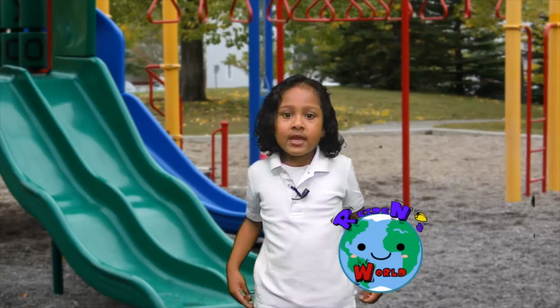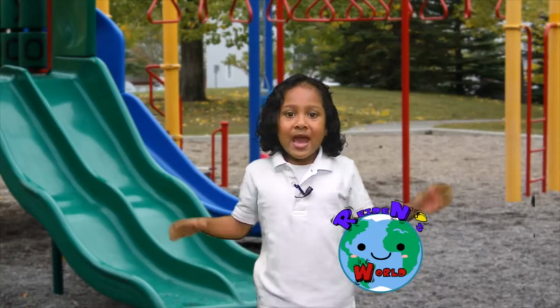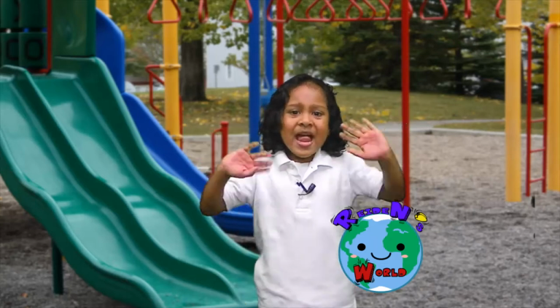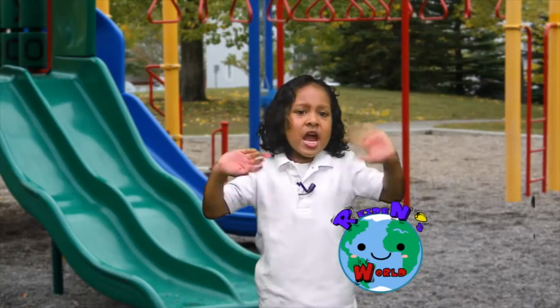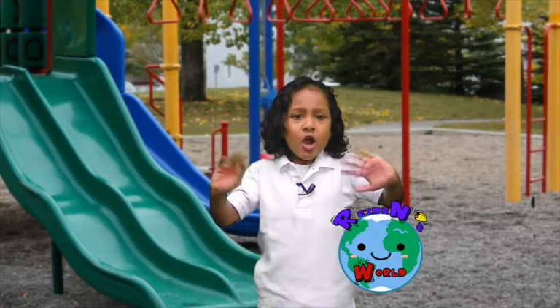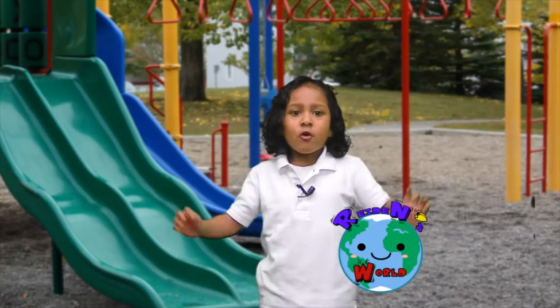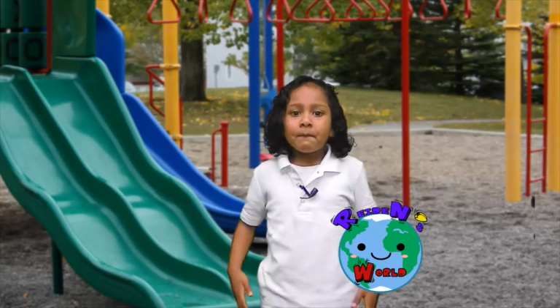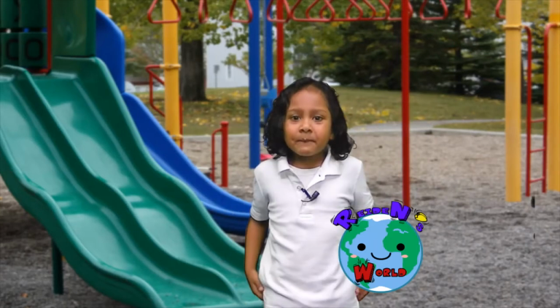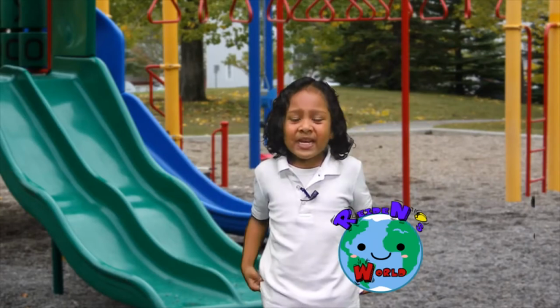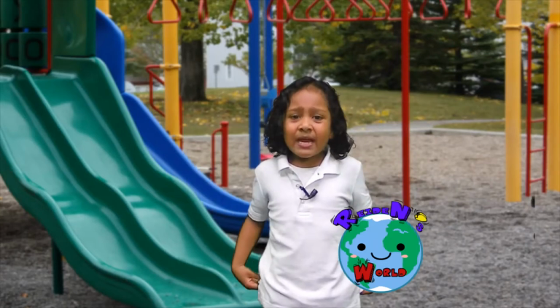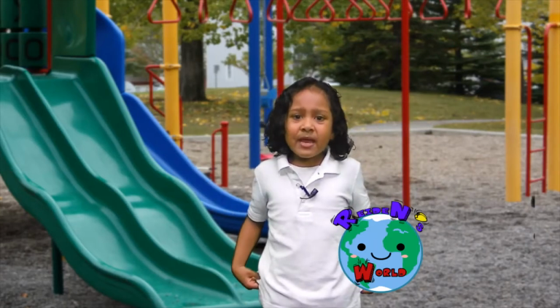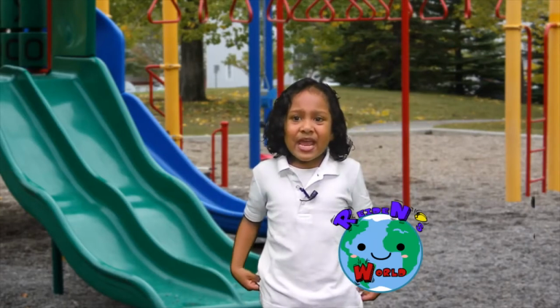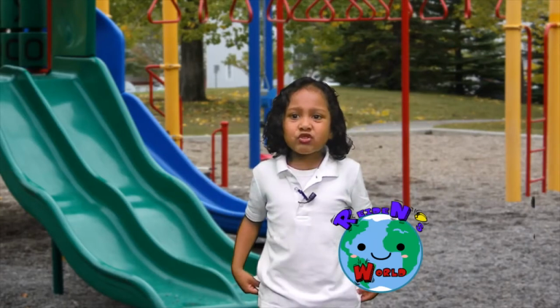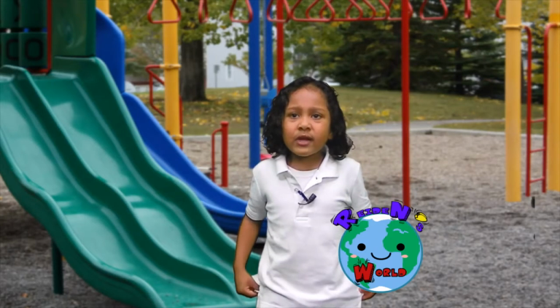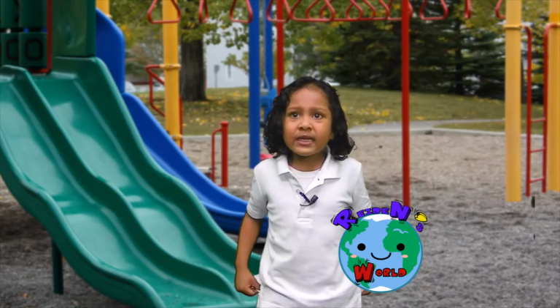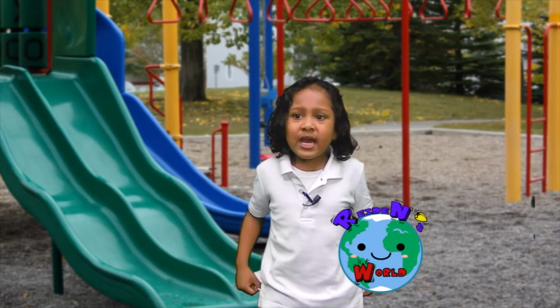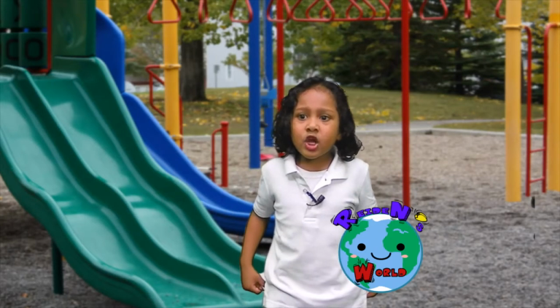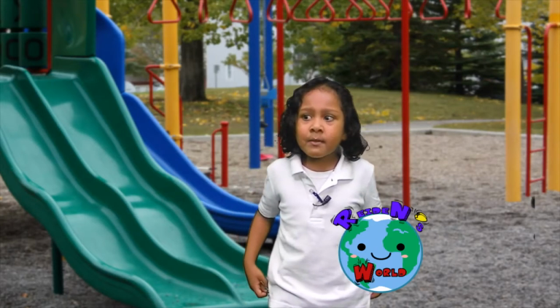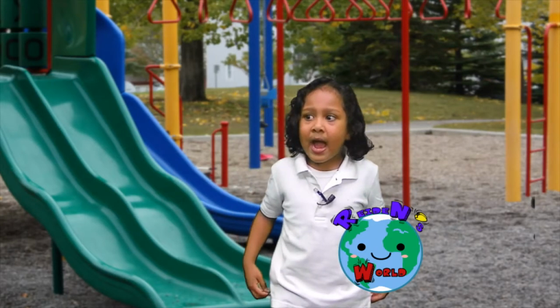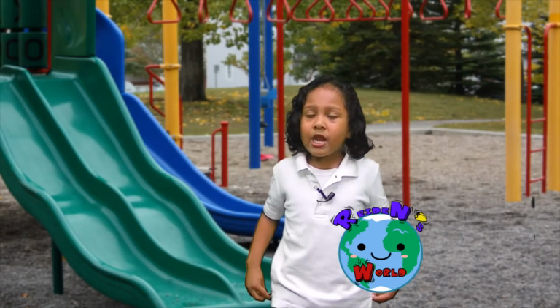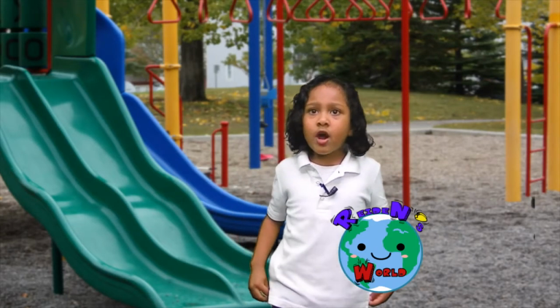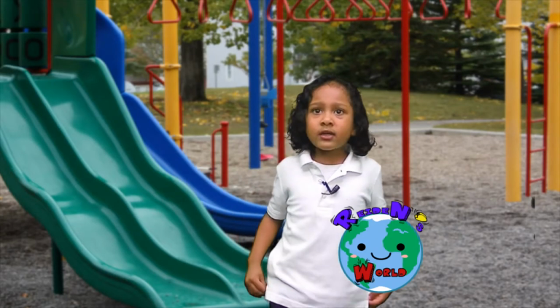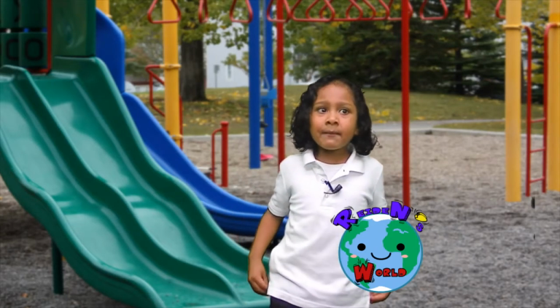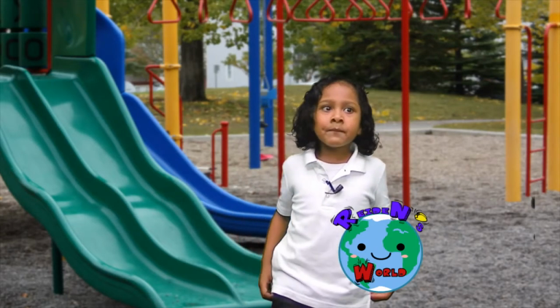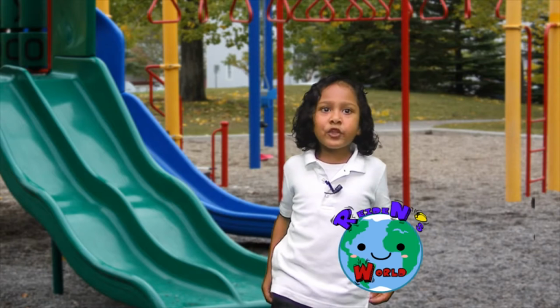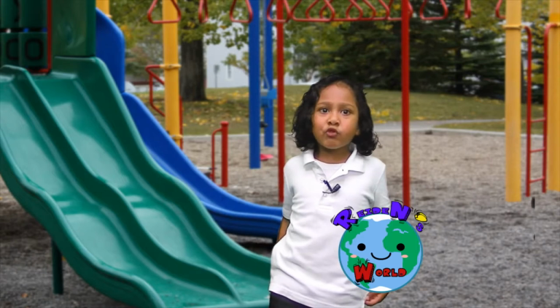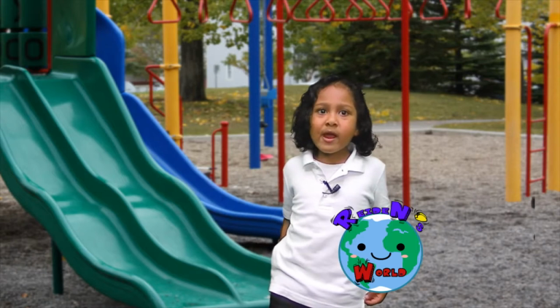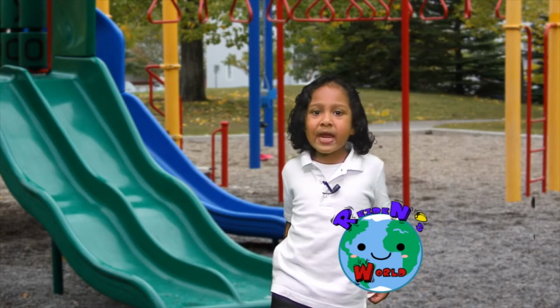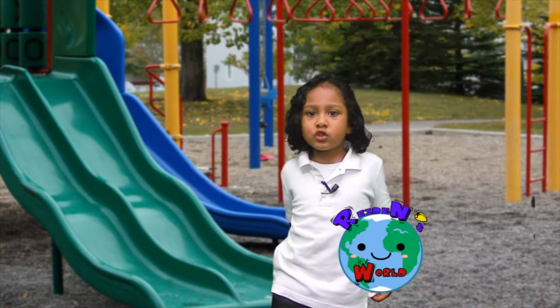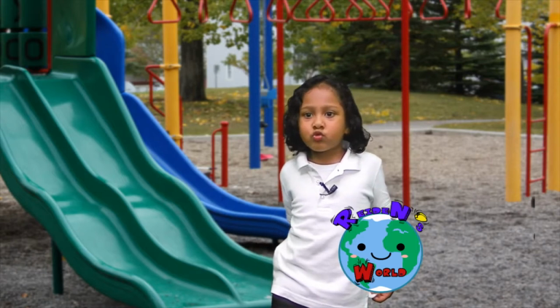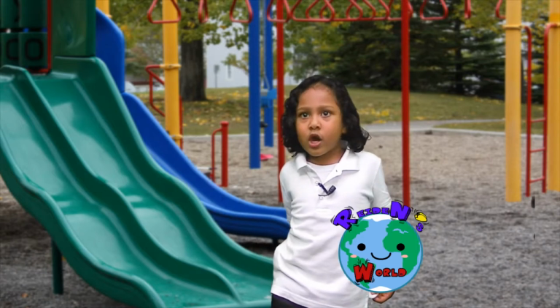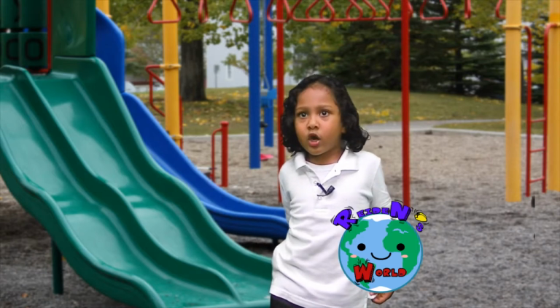Hello, my name is Ram Naloma and welcome to Ram's World.